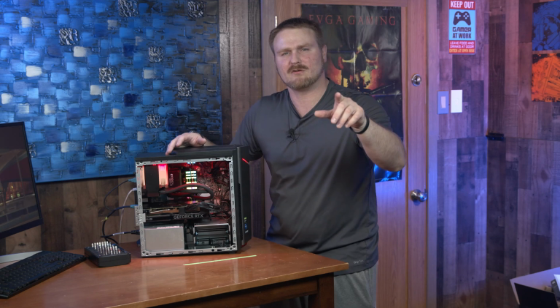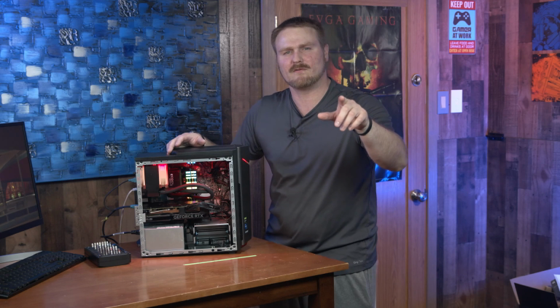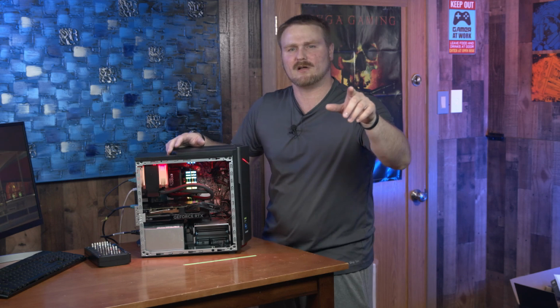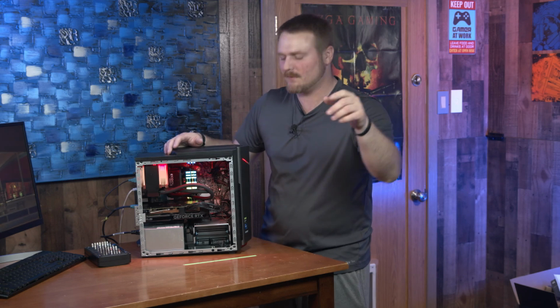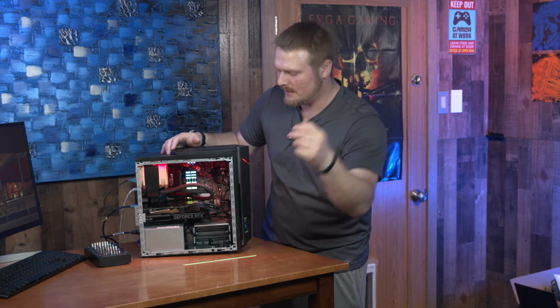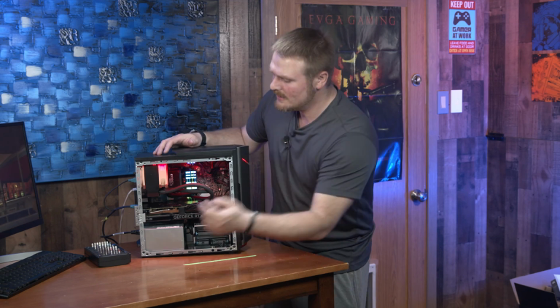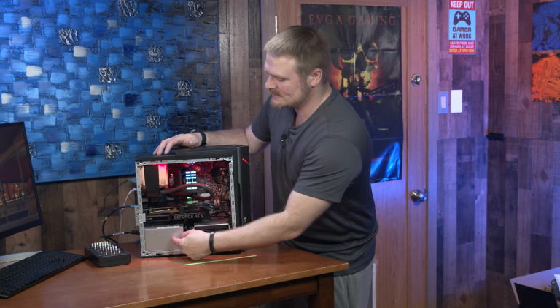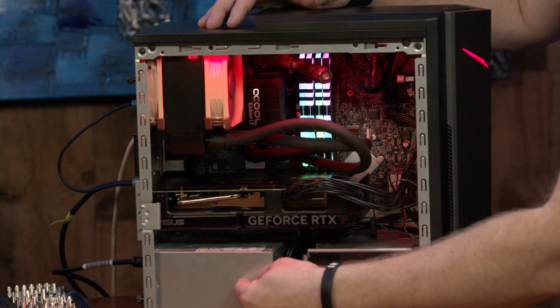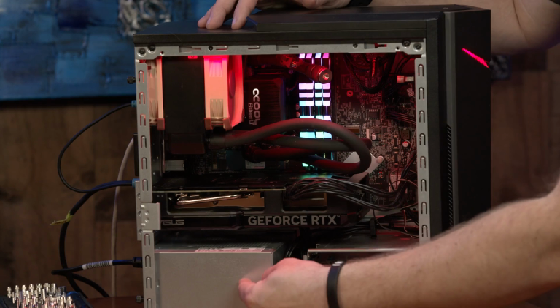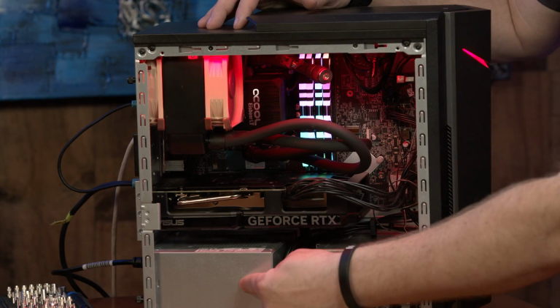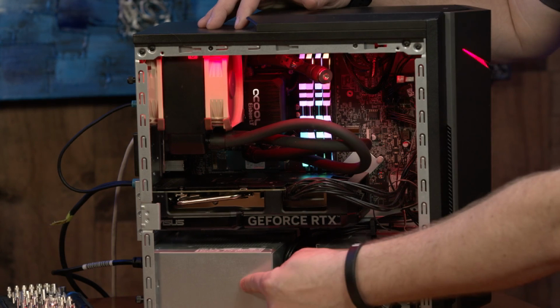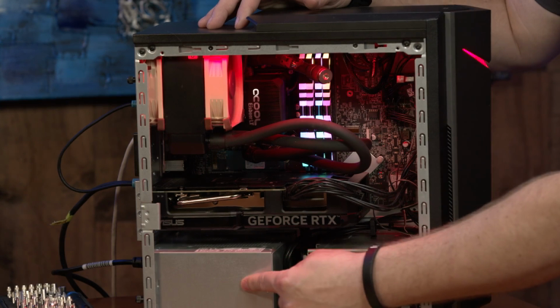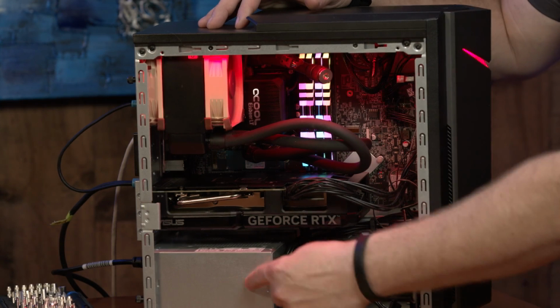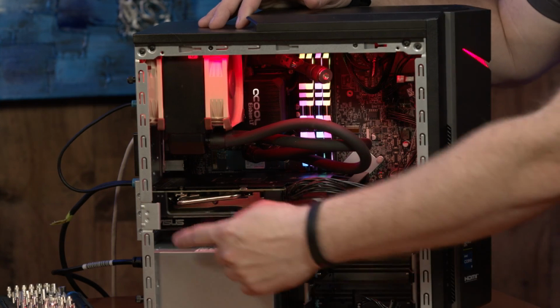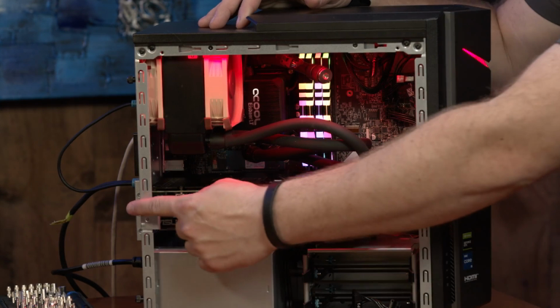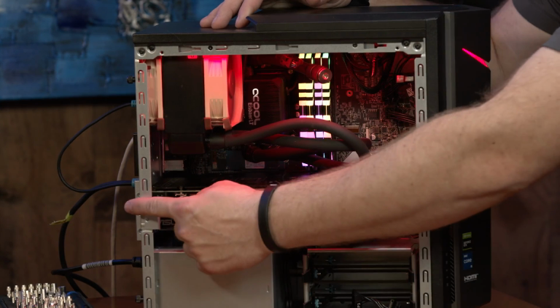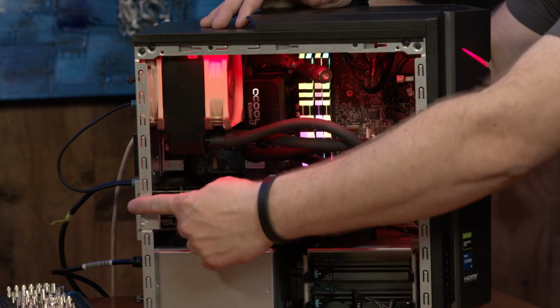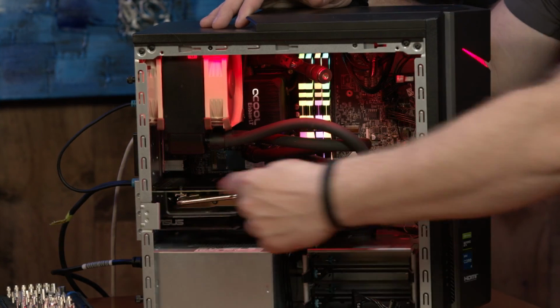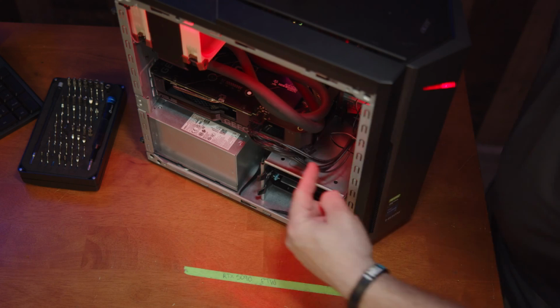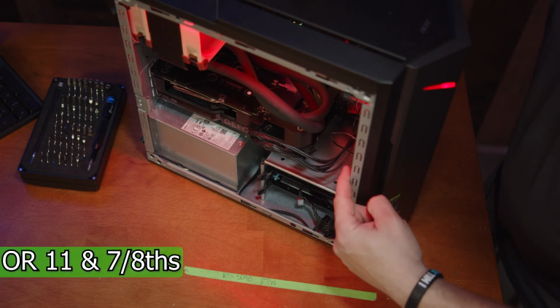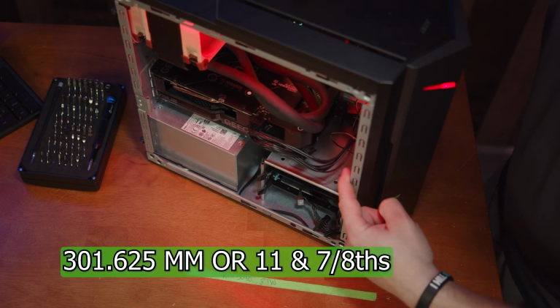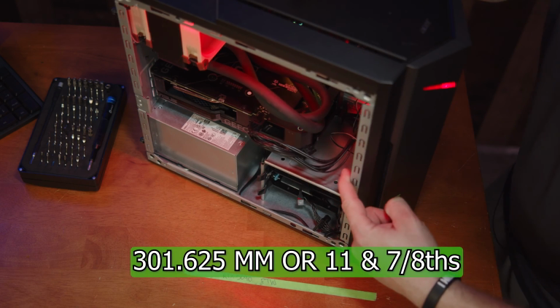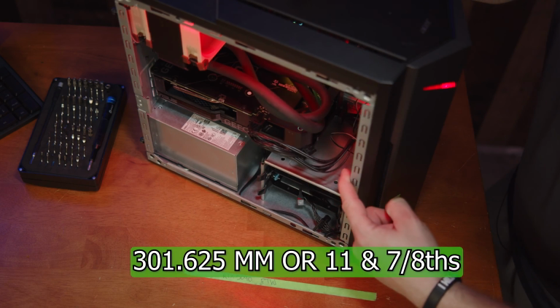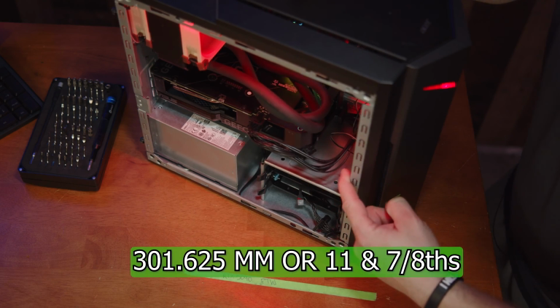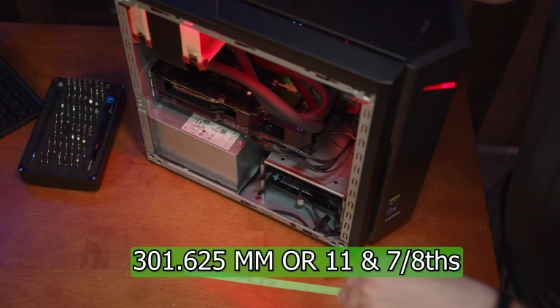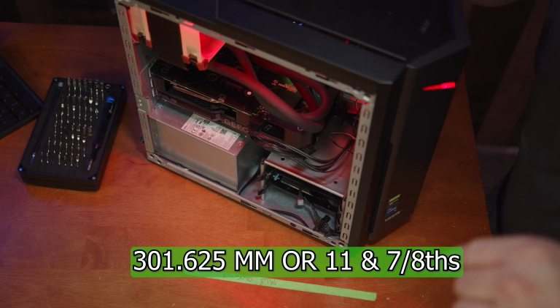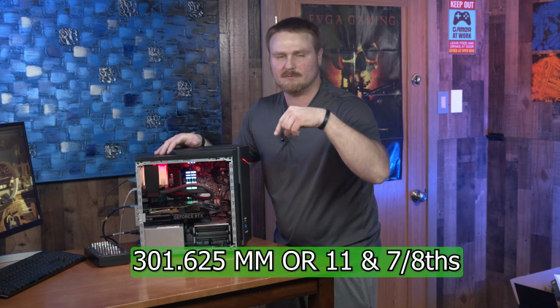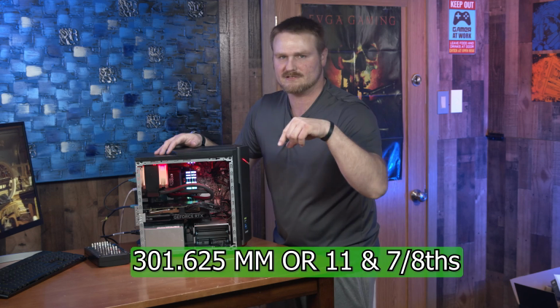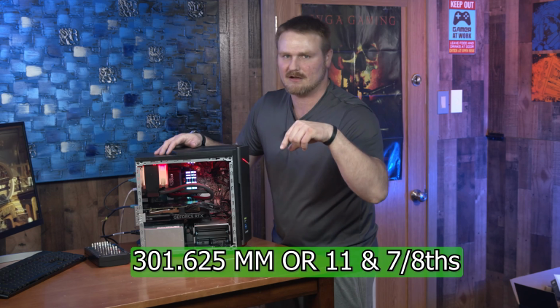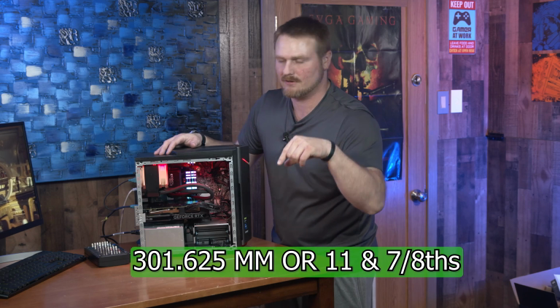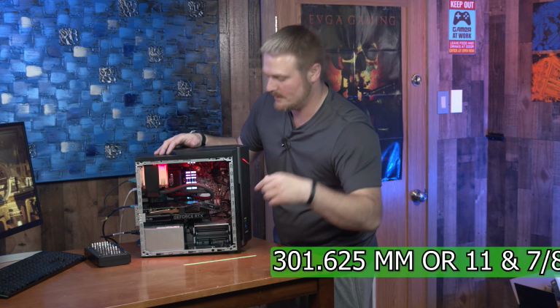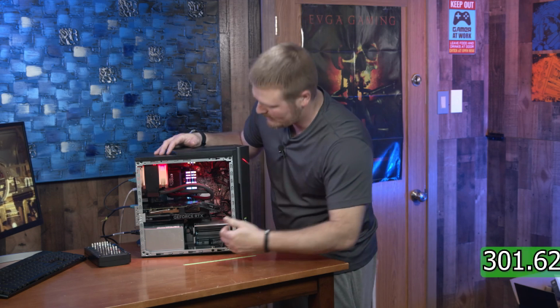Some information I didn't go over in the upgrade: this is a 500-watt power supply. You can fit an 11- and 7H GPU — I'll have the millimeter dimensions down on screen right here.